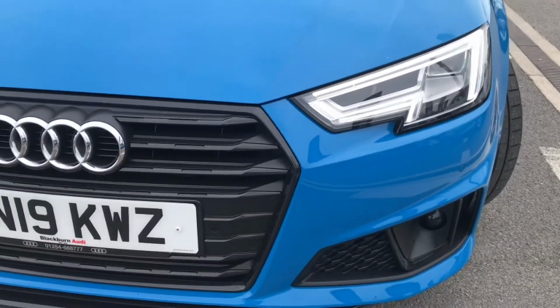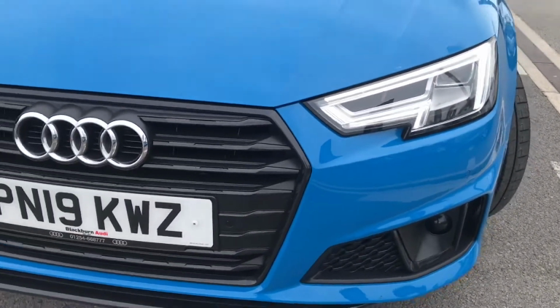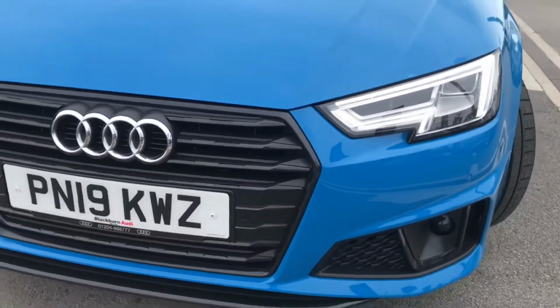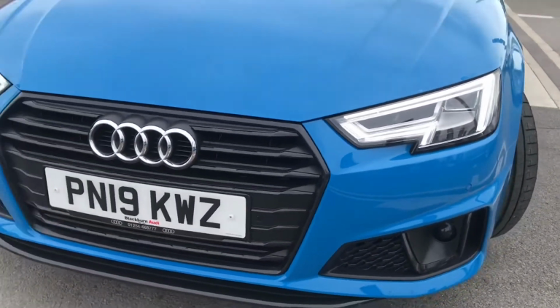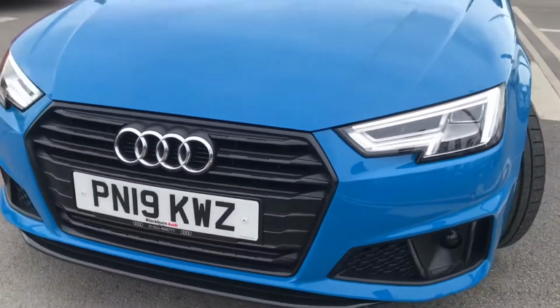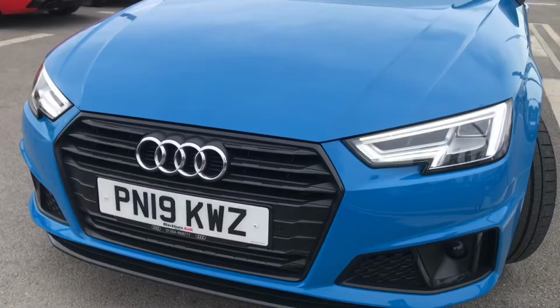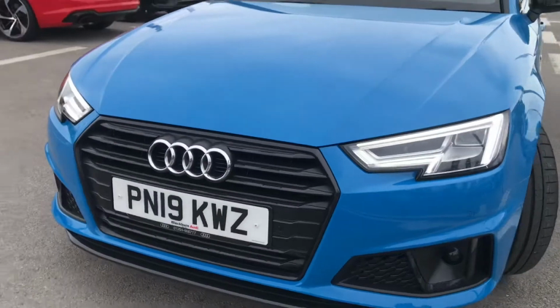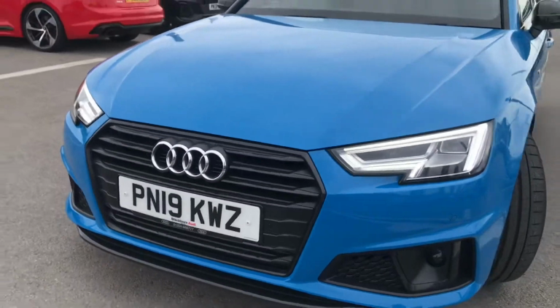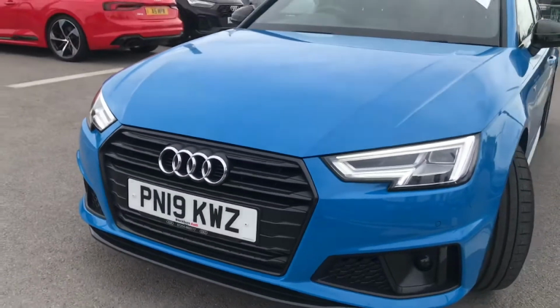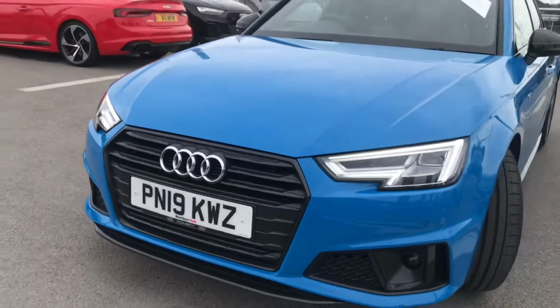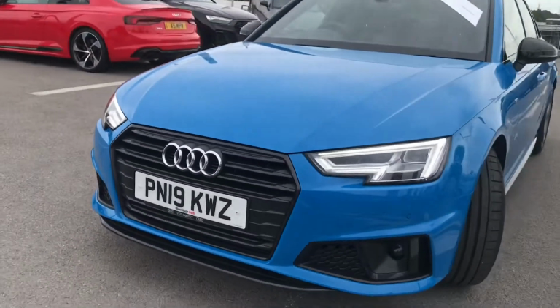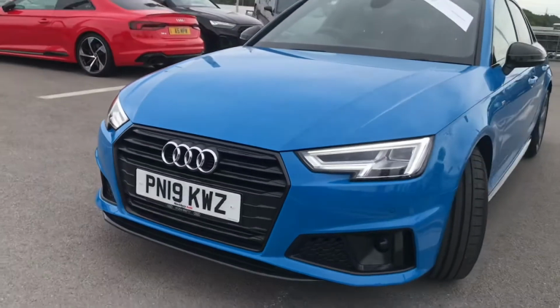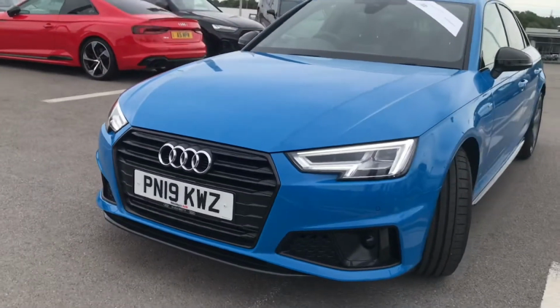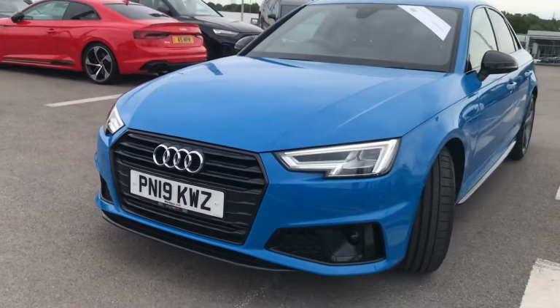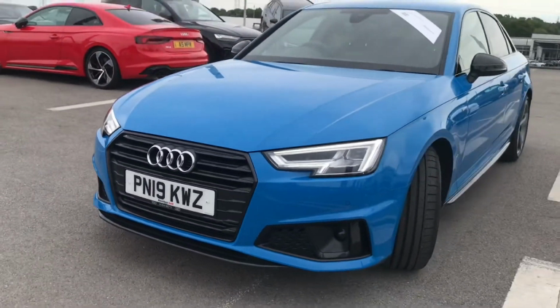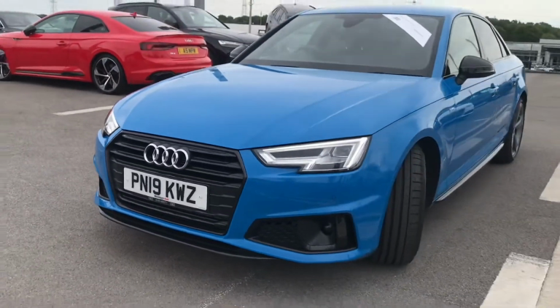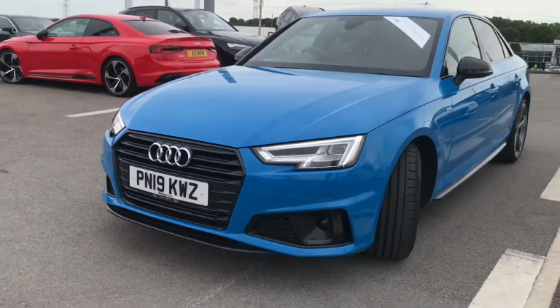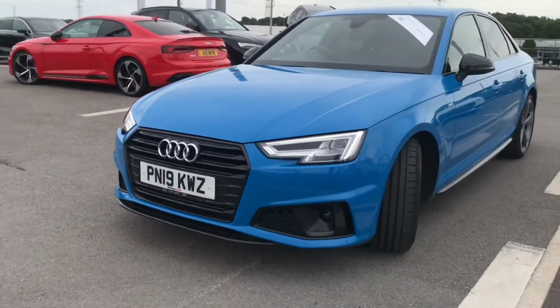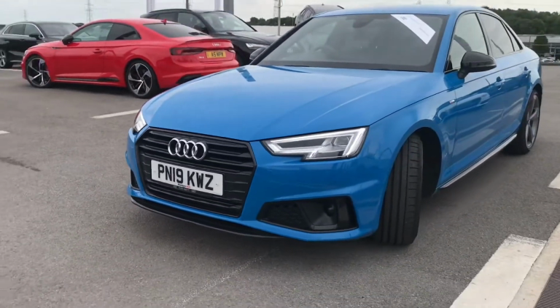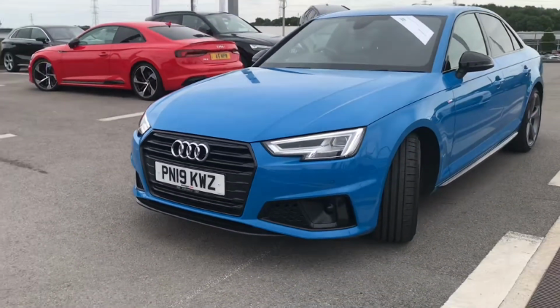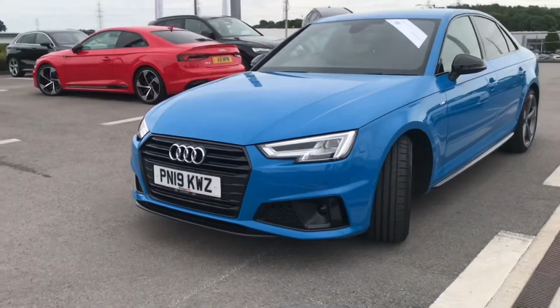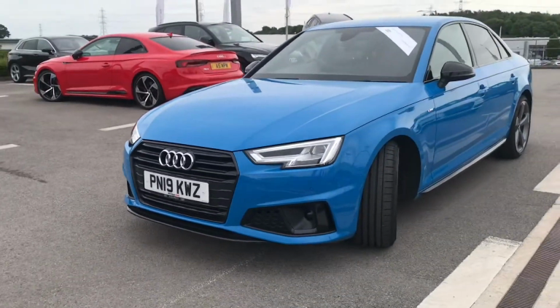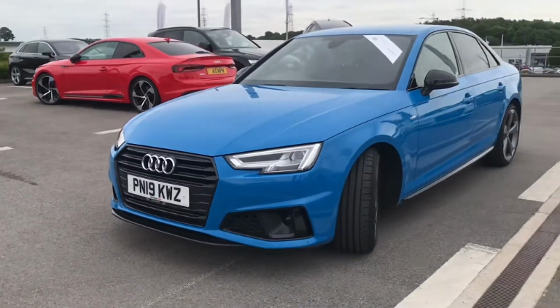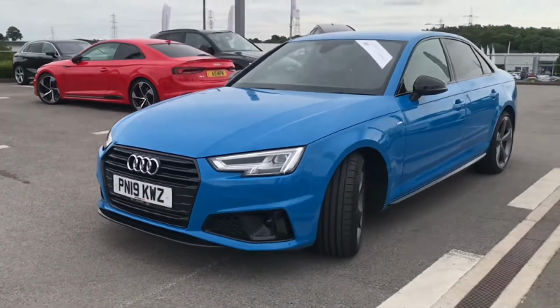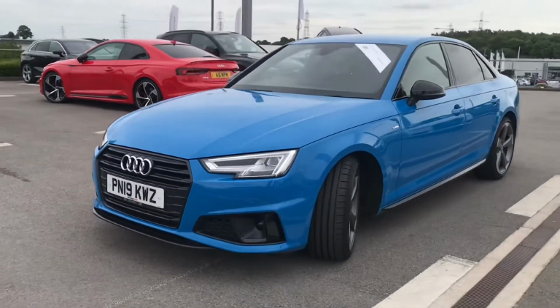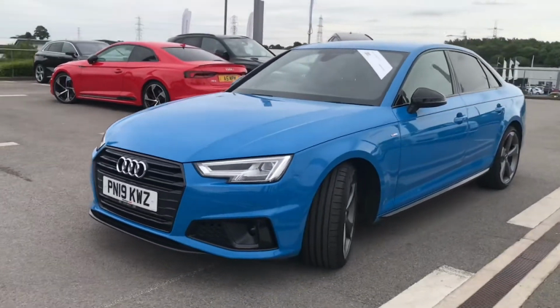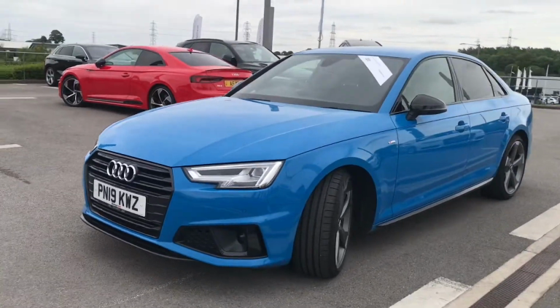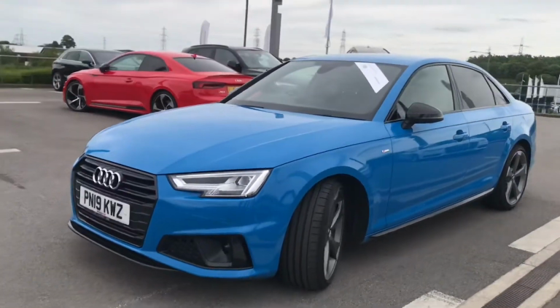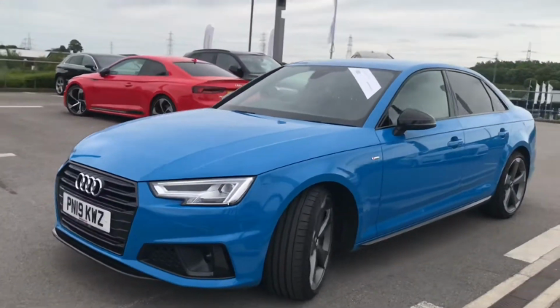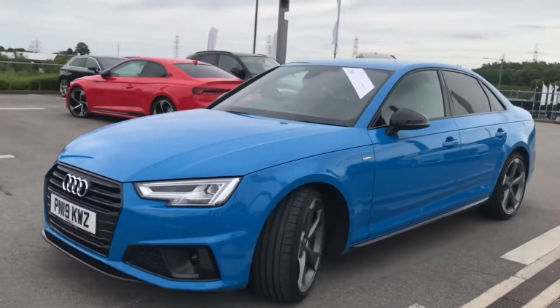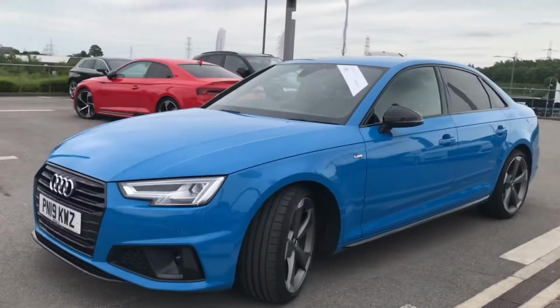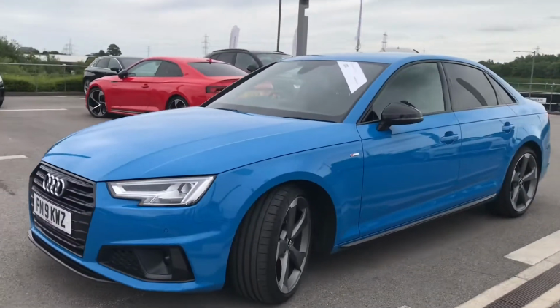Starting at the front of the vehicle, we've got the stunning LED headlights making sure you have the visibility that you need on all journeys.